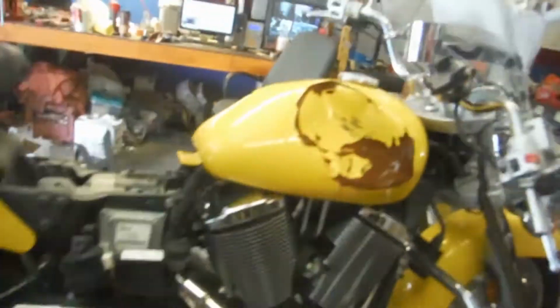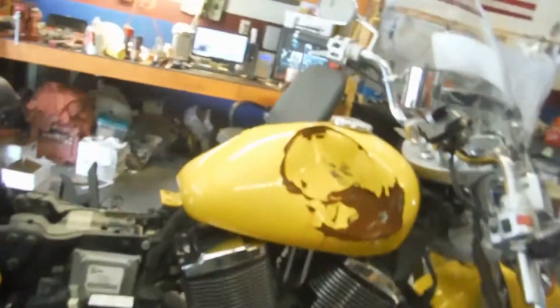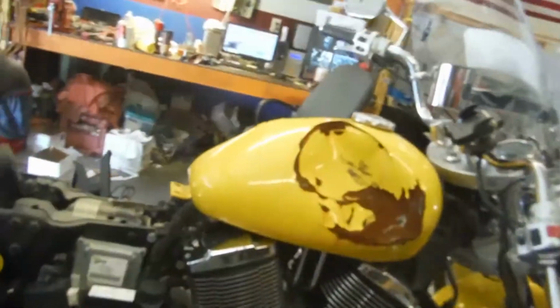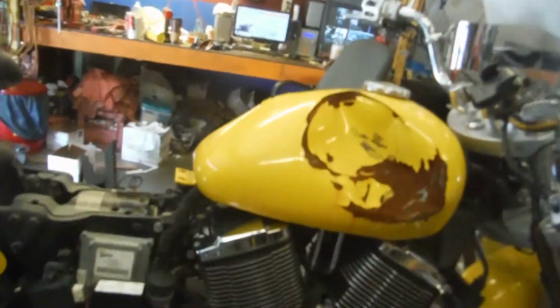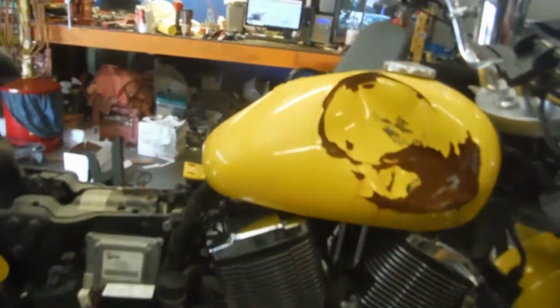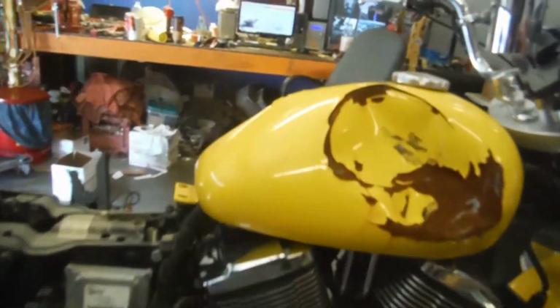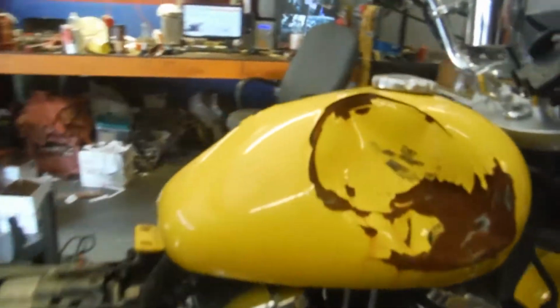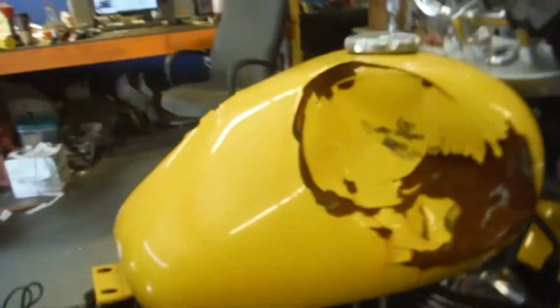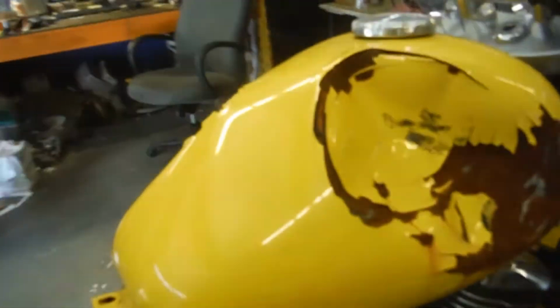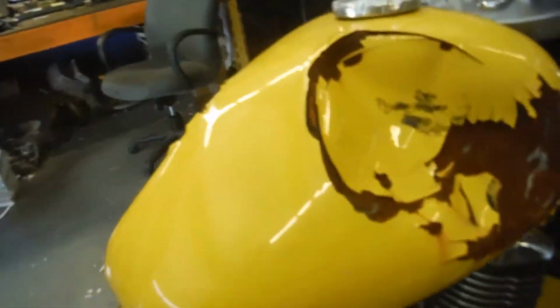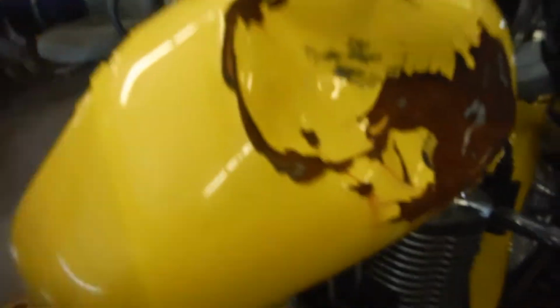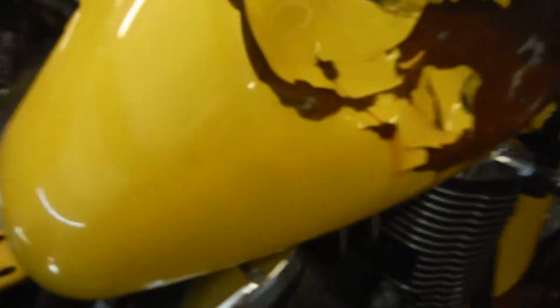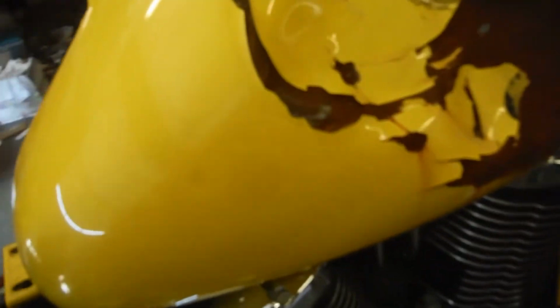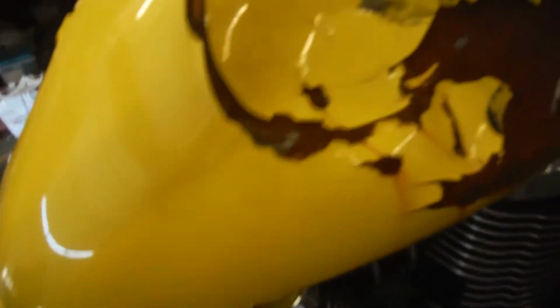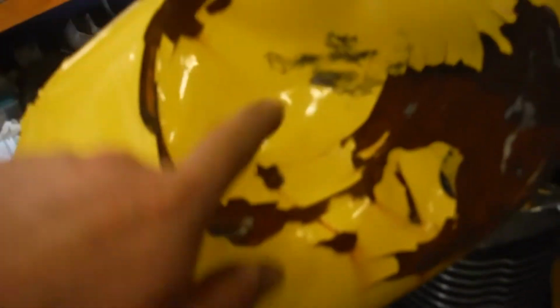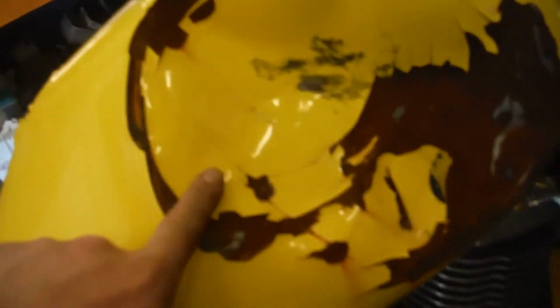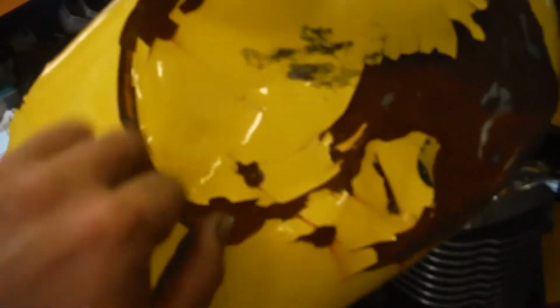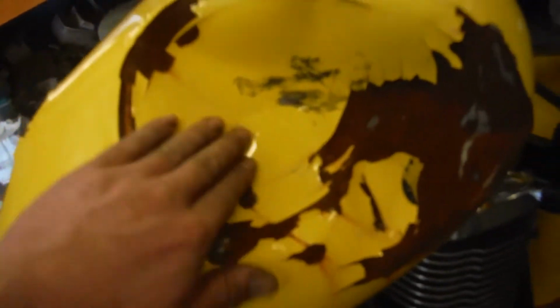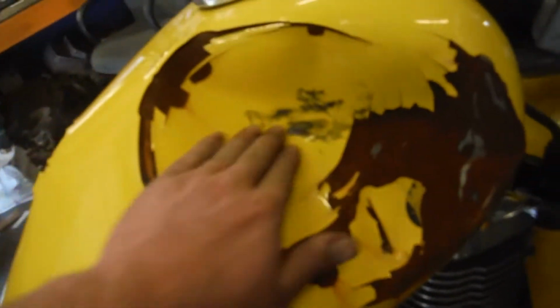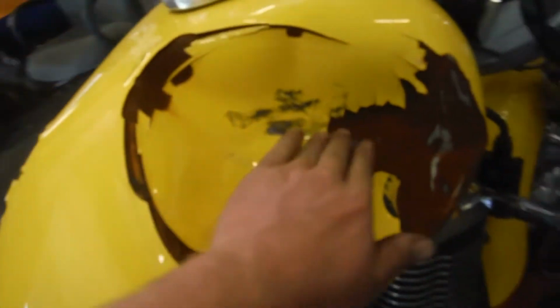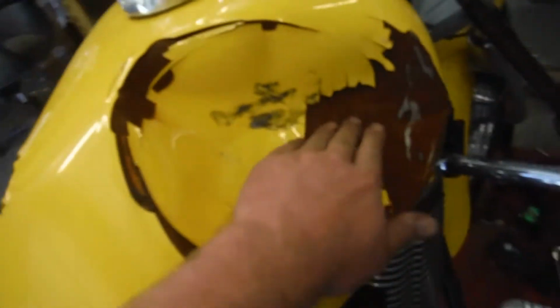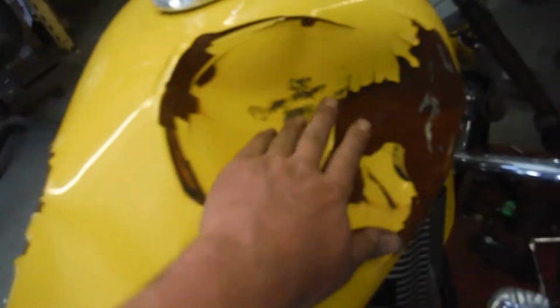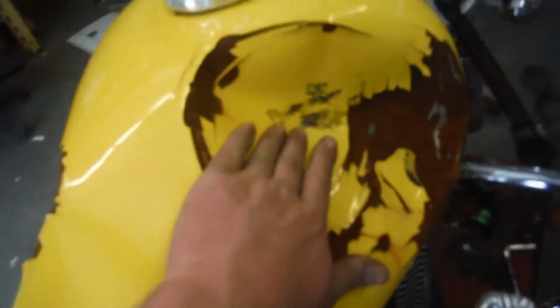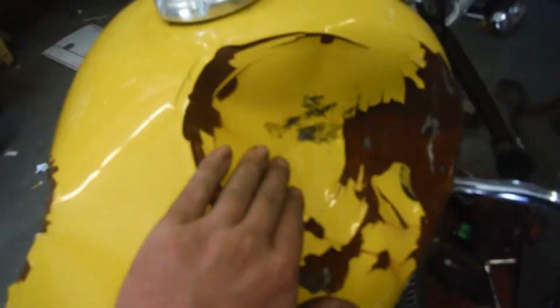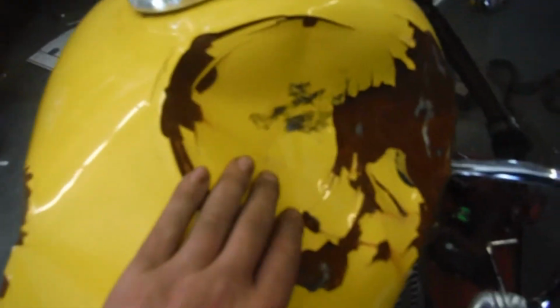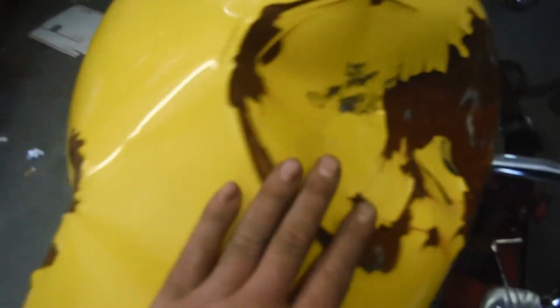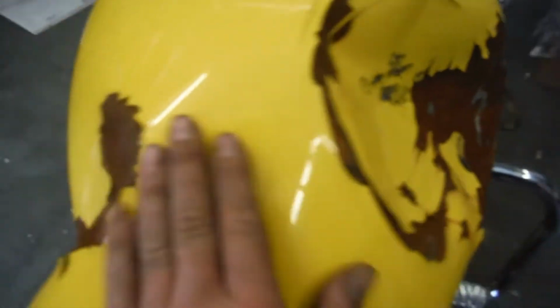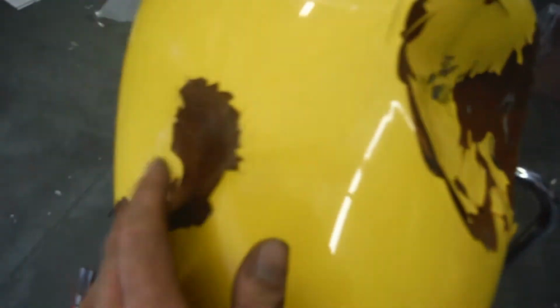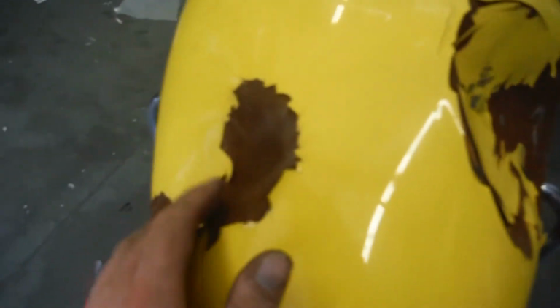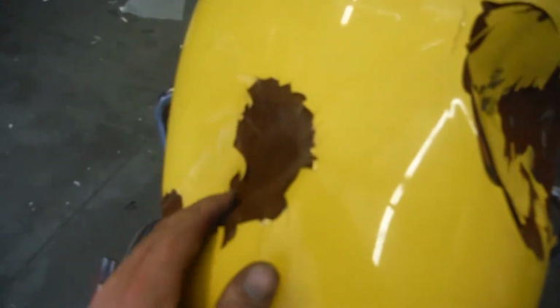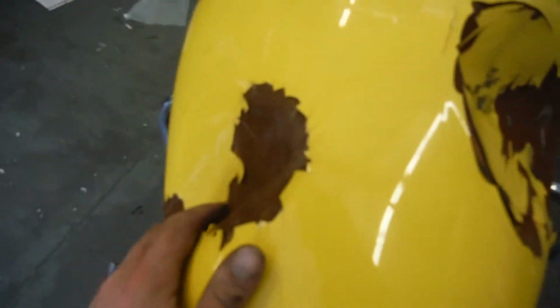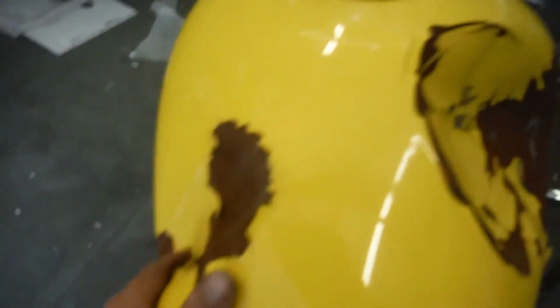The gas tank took one hell of a hit. You can see right here there's a big whopping dent in it, as well as on the left side.